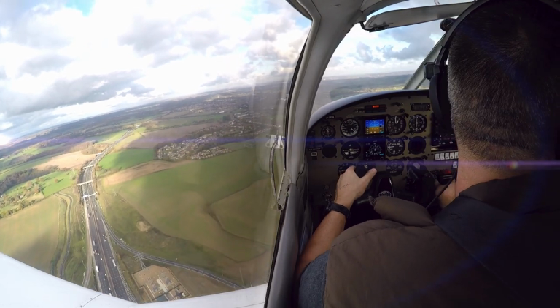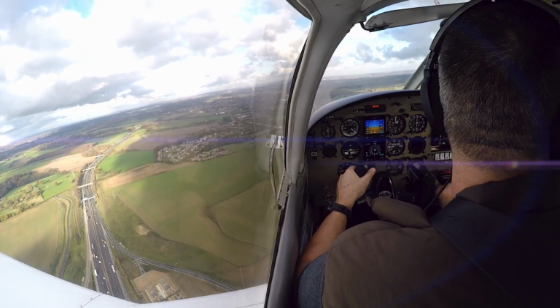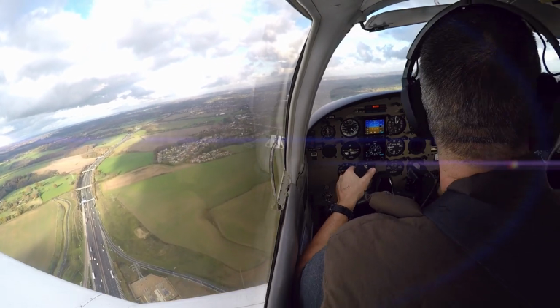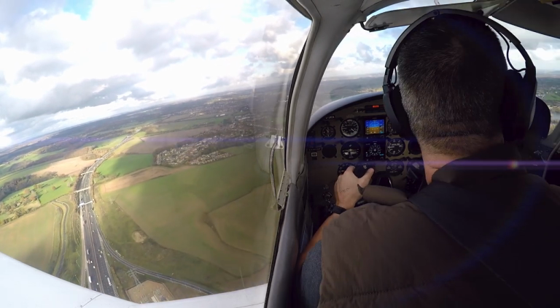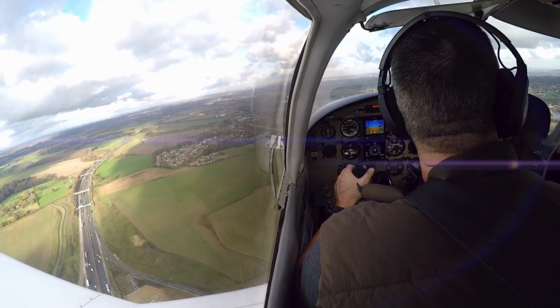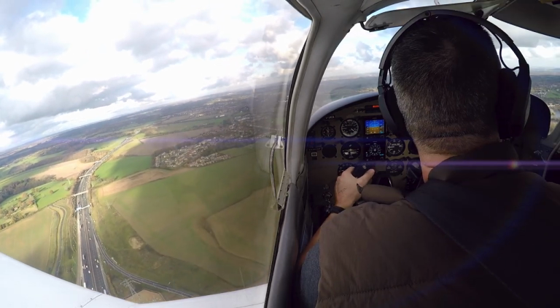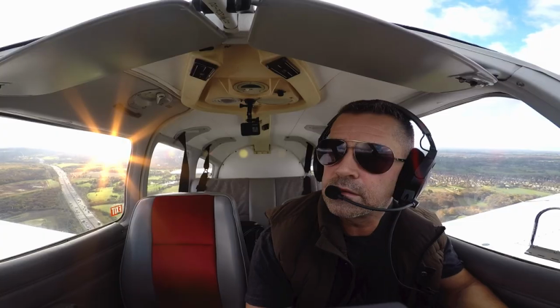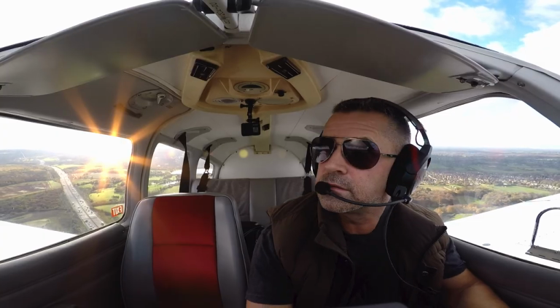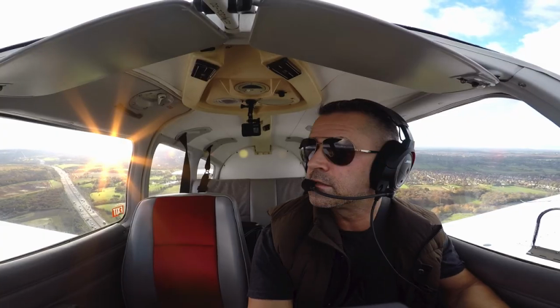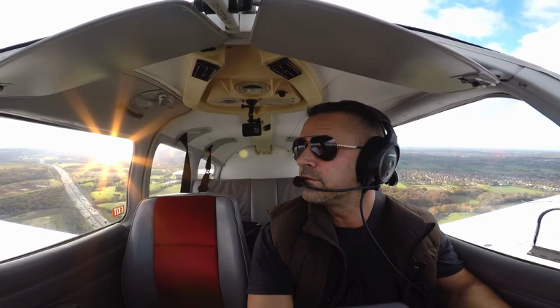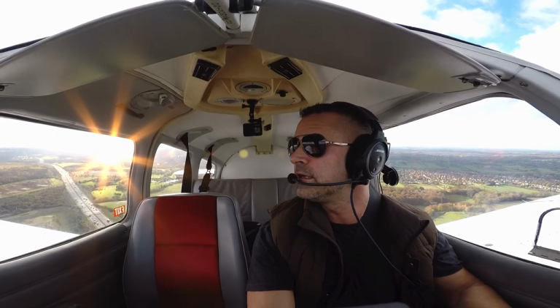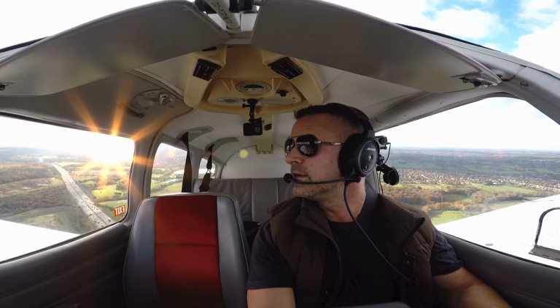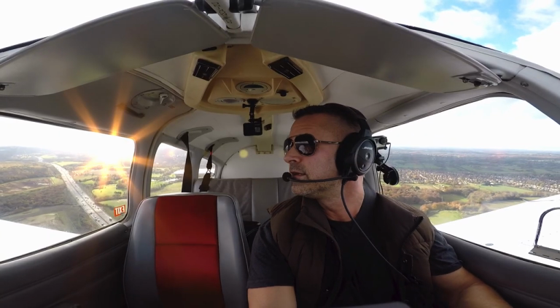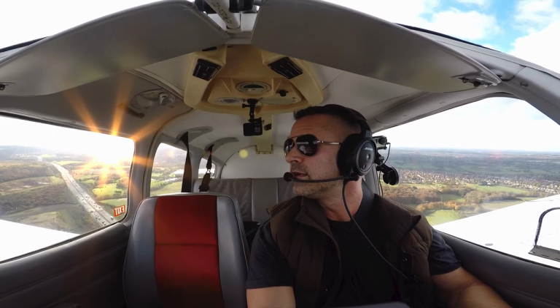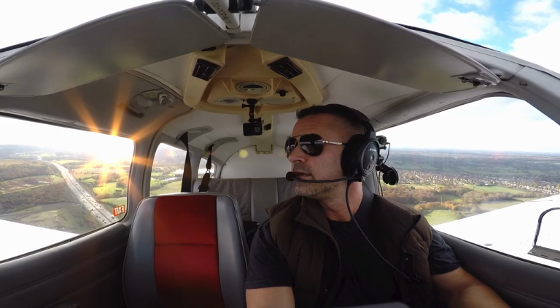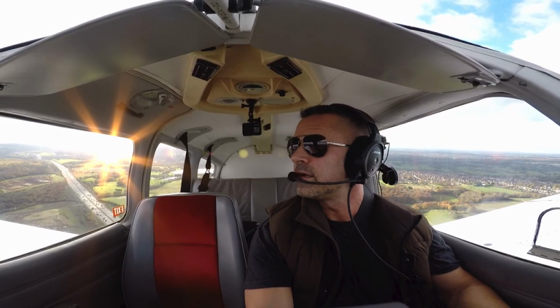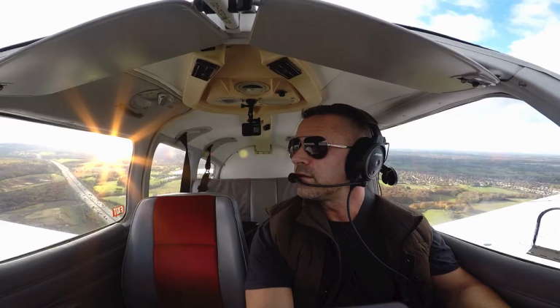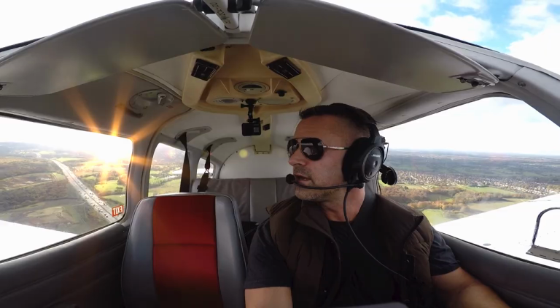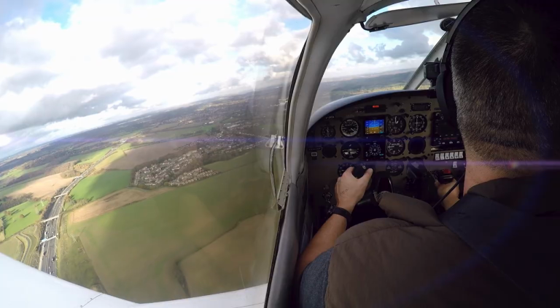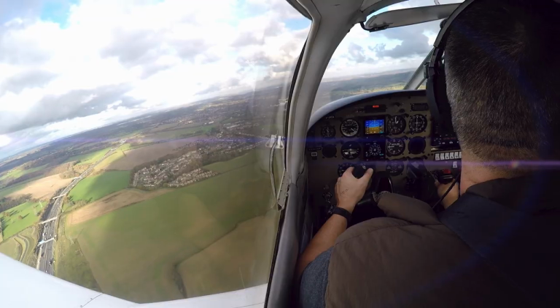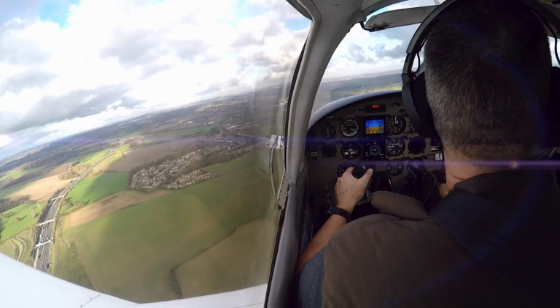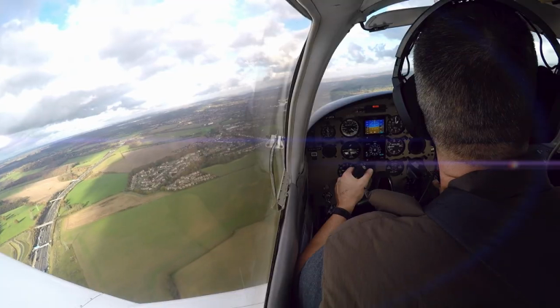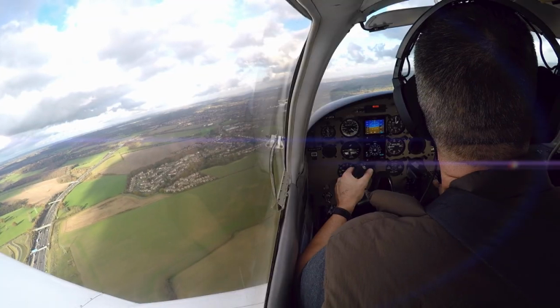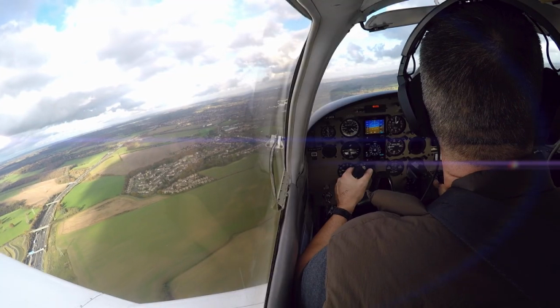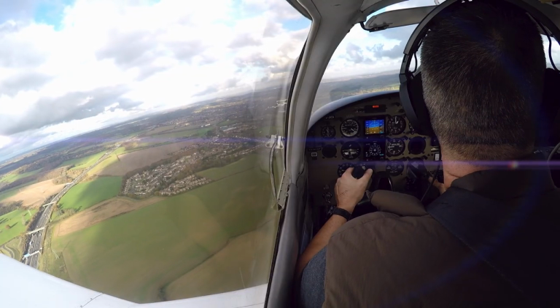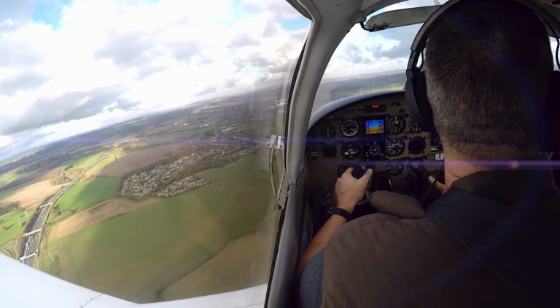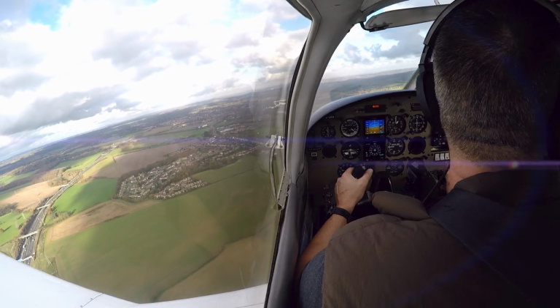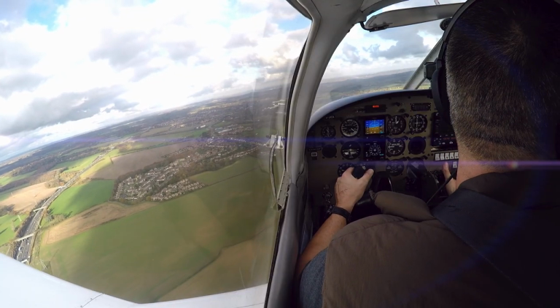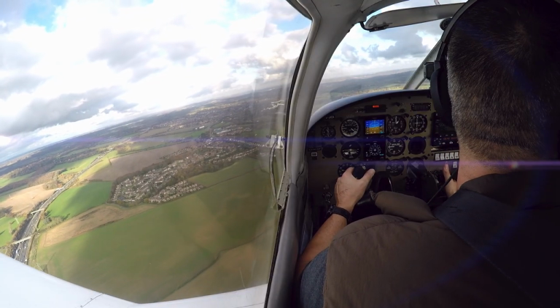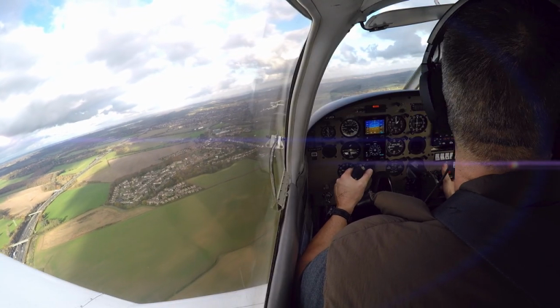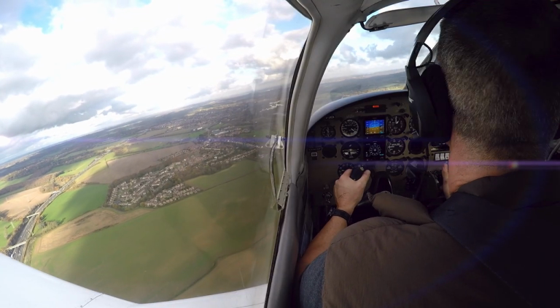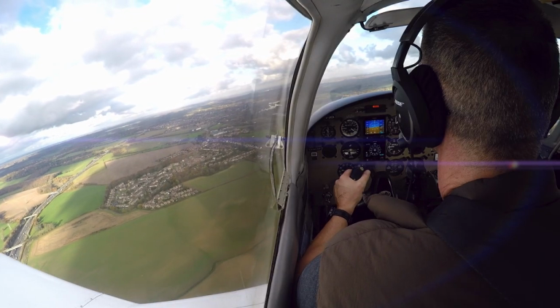I've got to say, the City of London does look really good. I don't think it shows so much on the GoPro, but it does look pretty cool.